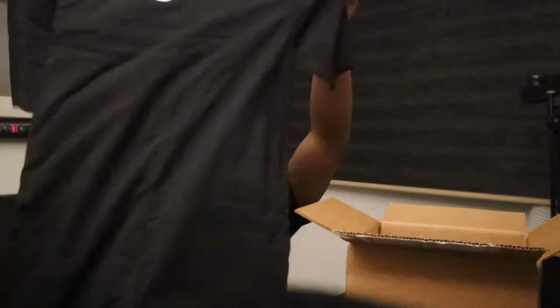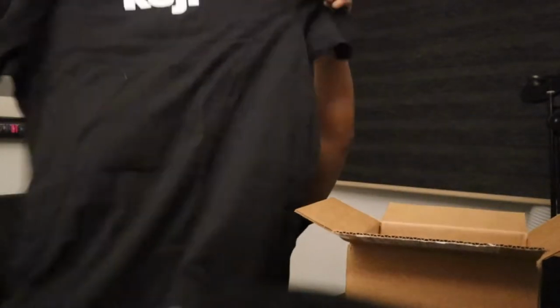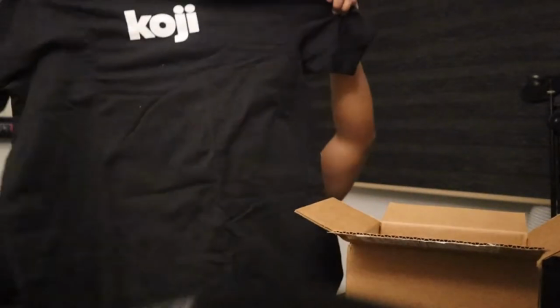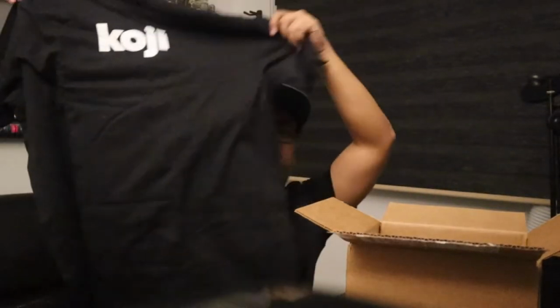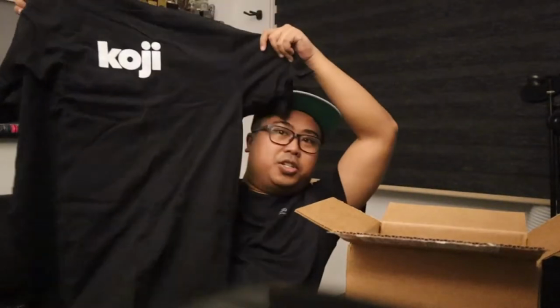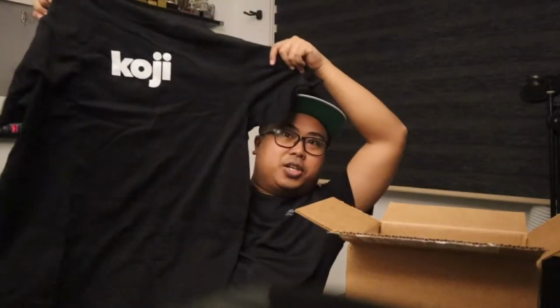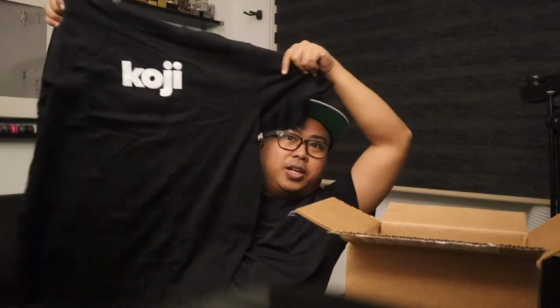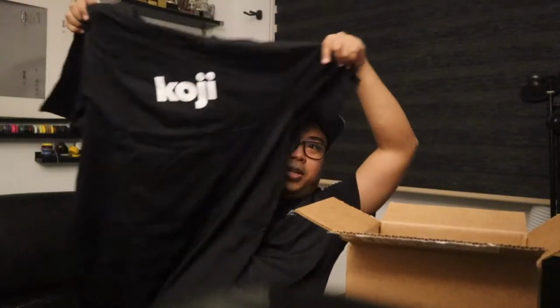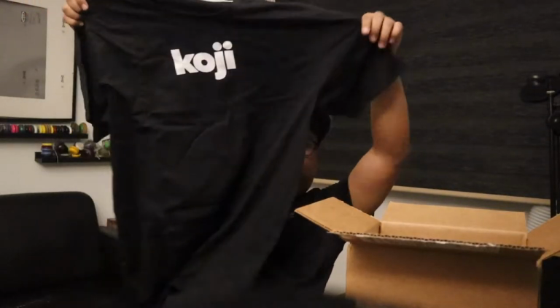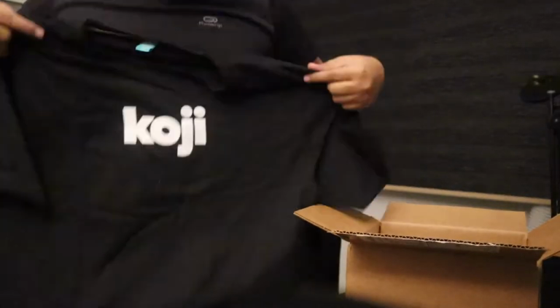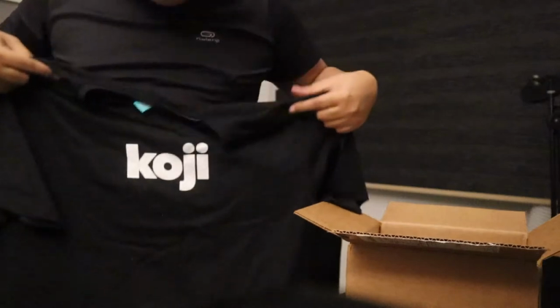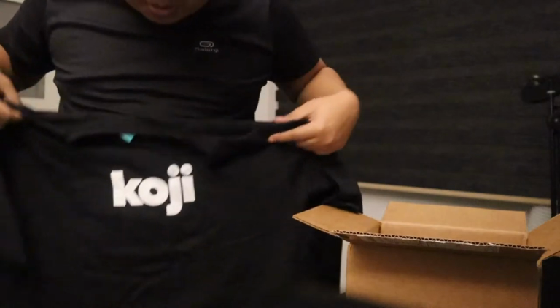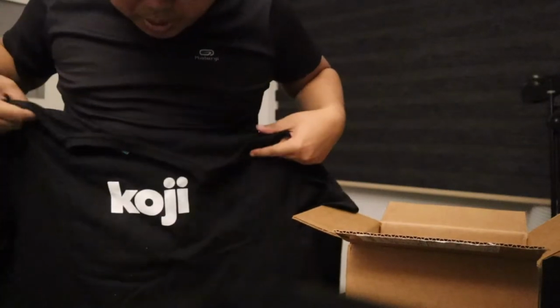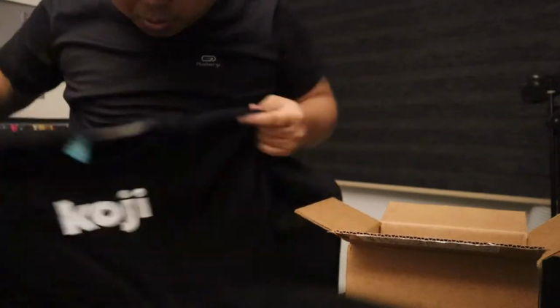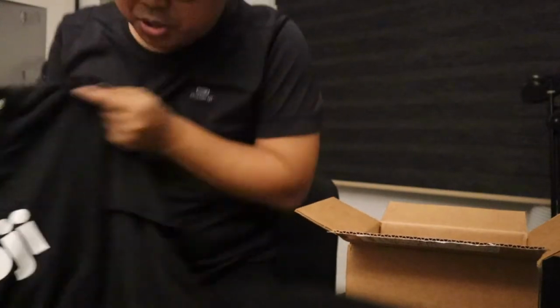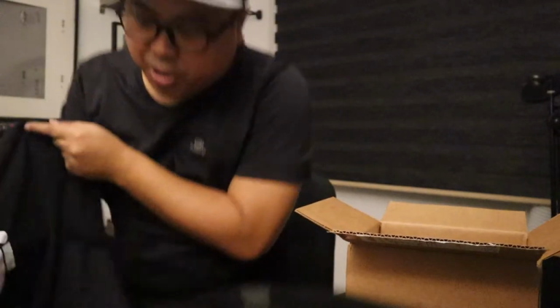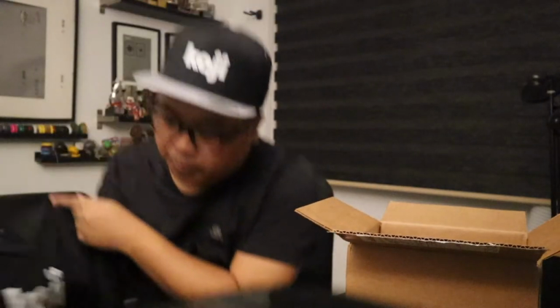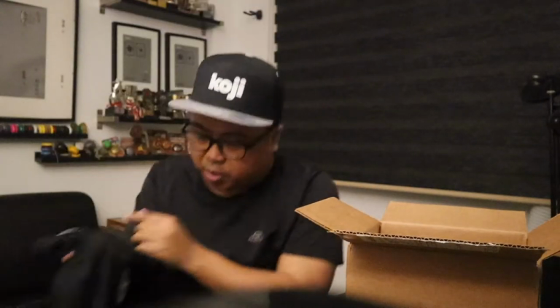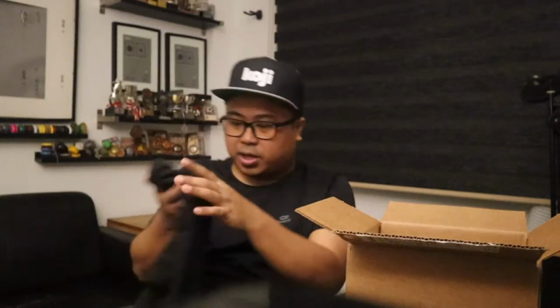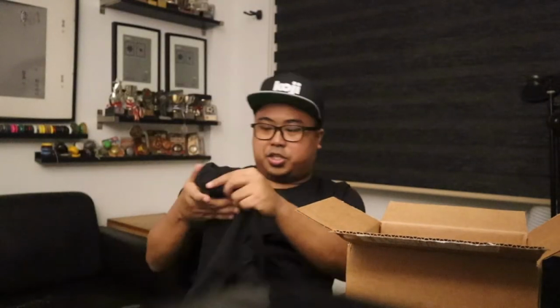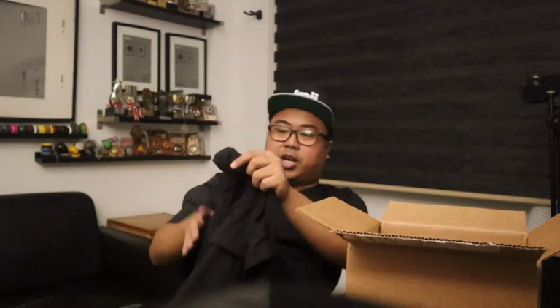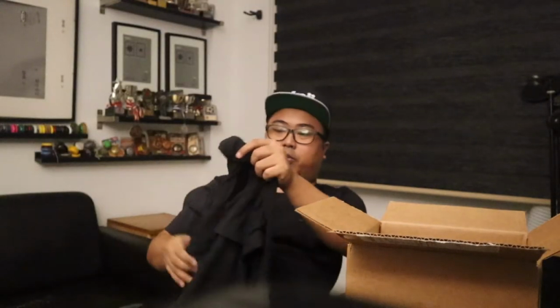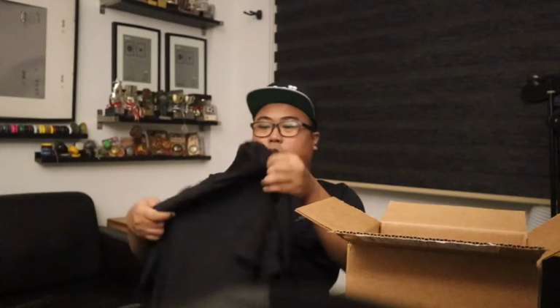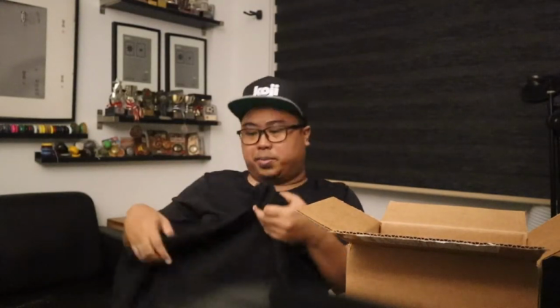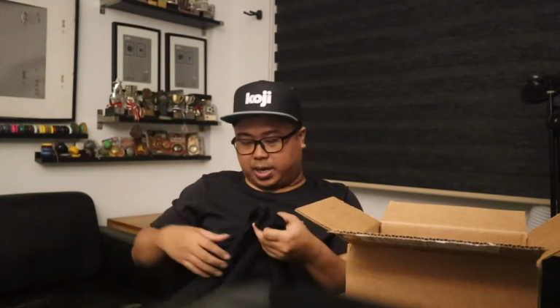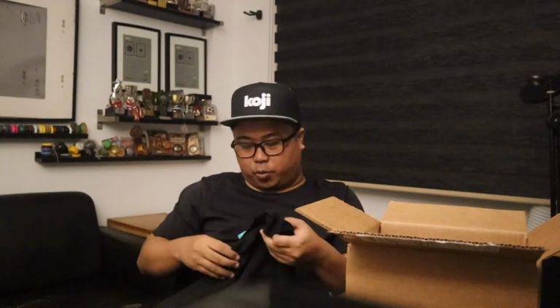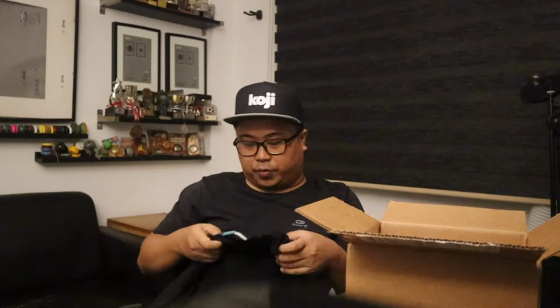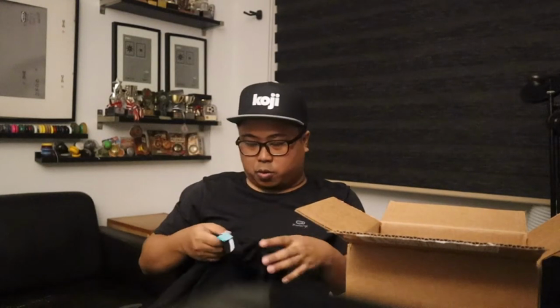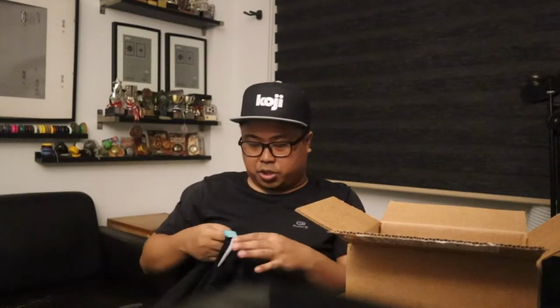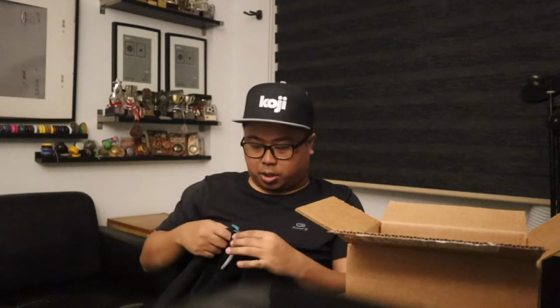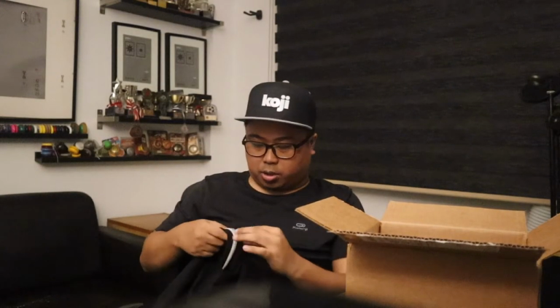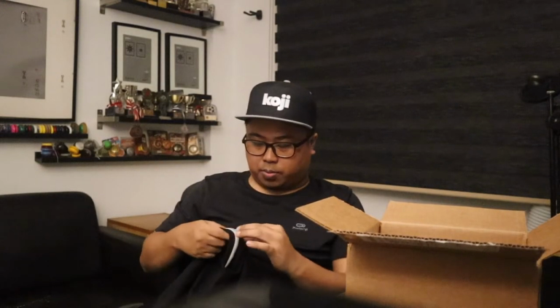Weave Koji t-shirt! If you don't know what Koji is, you can check out the website, weavekoji.com.